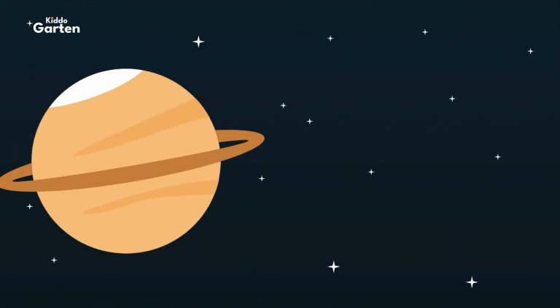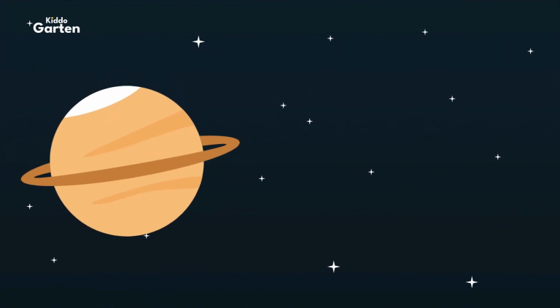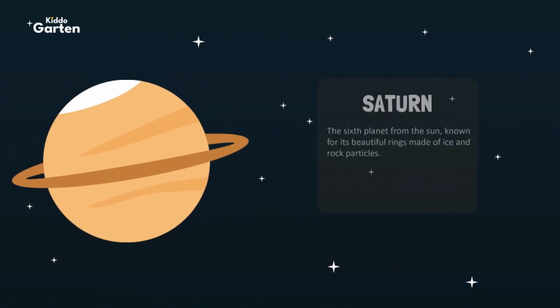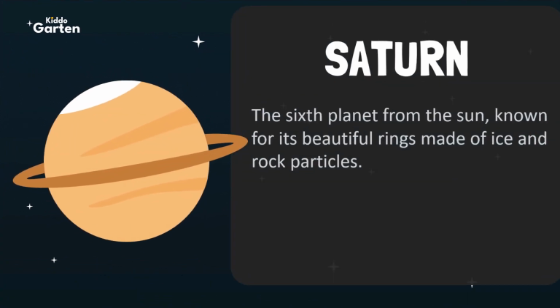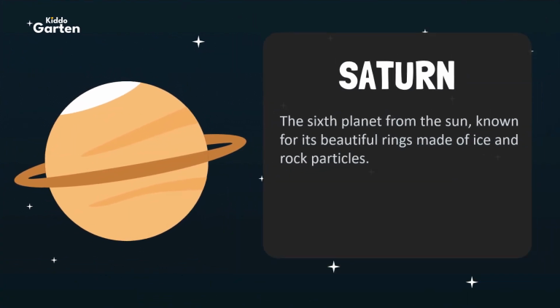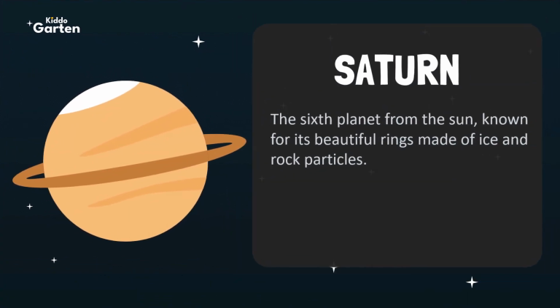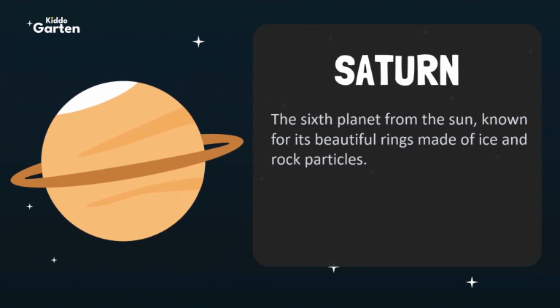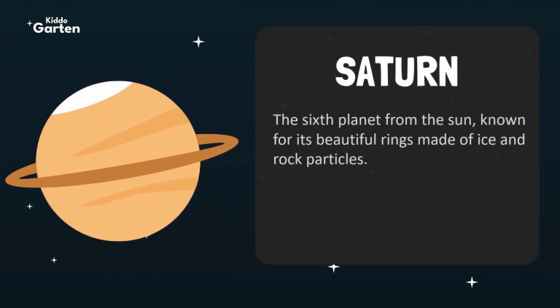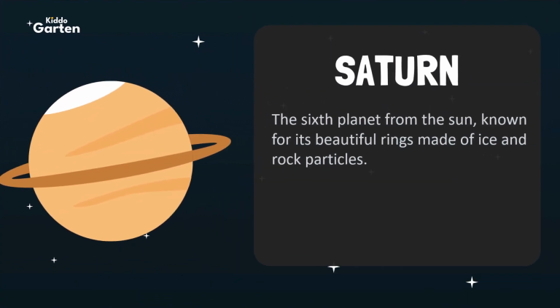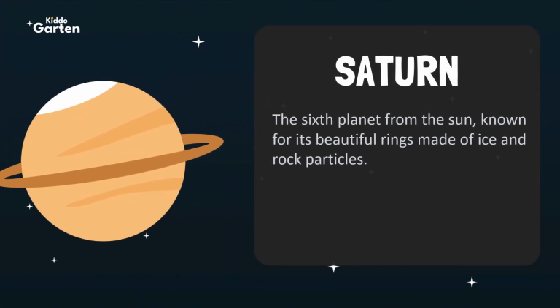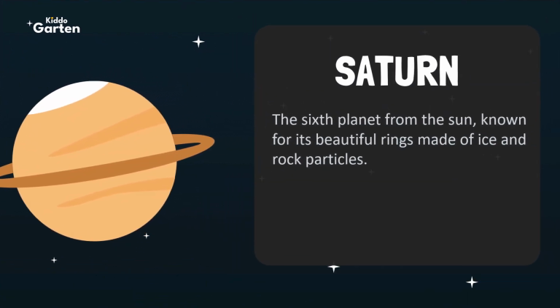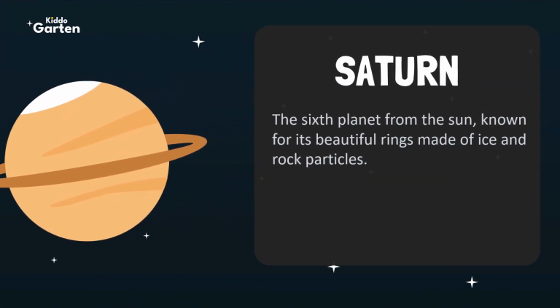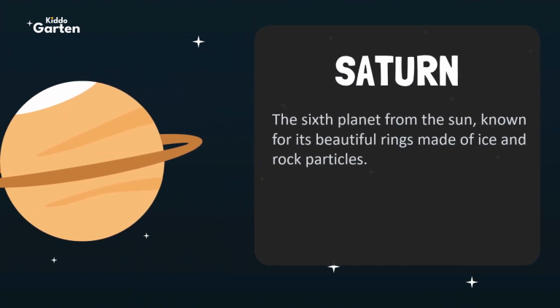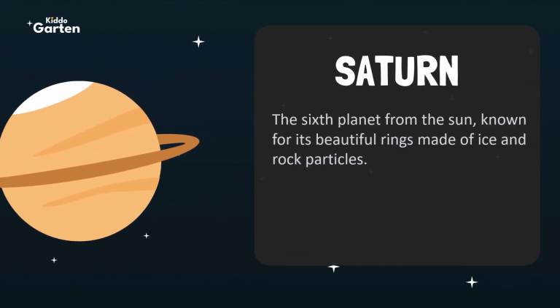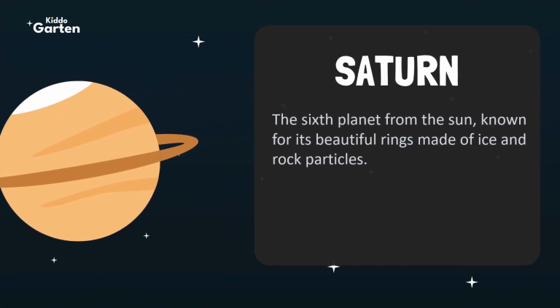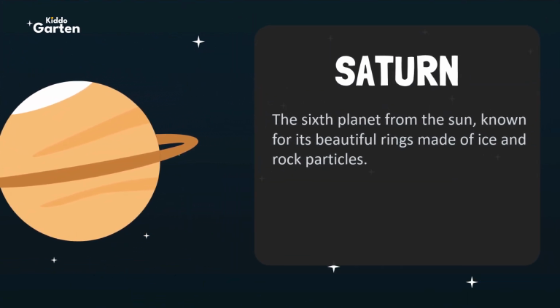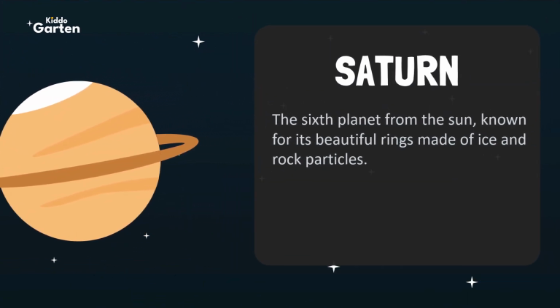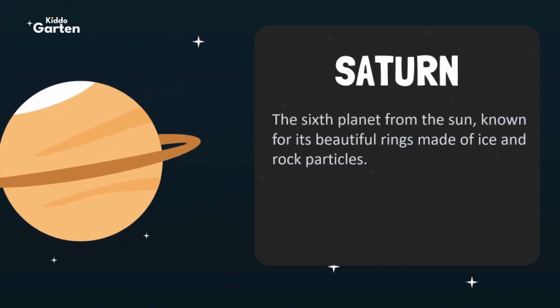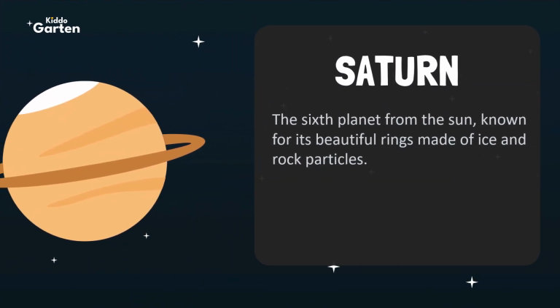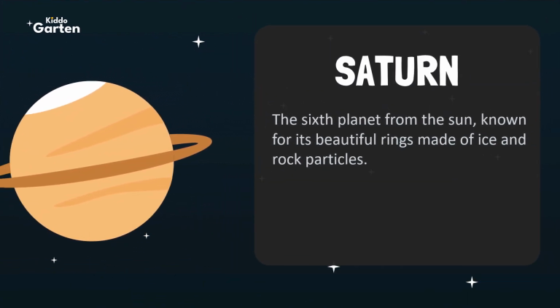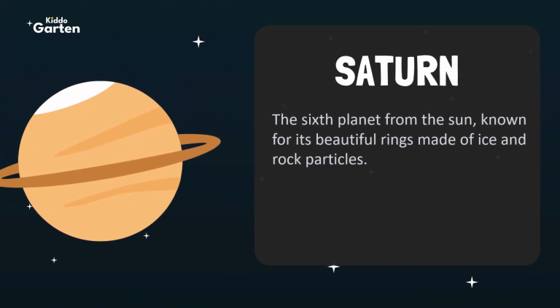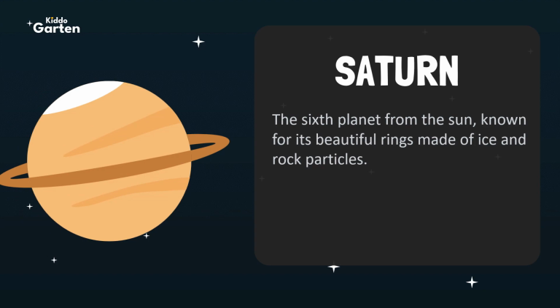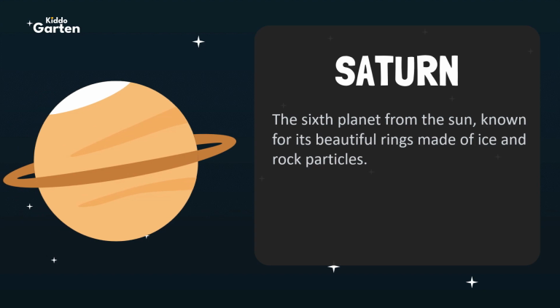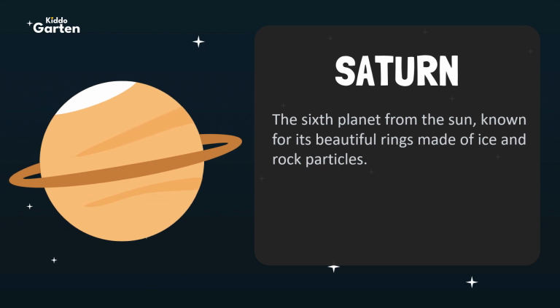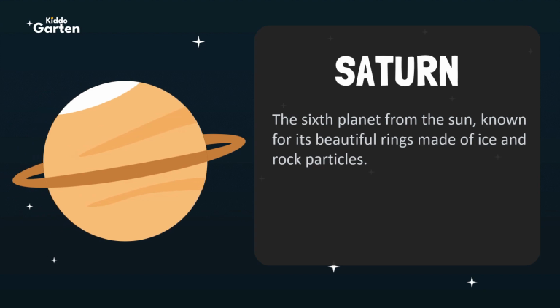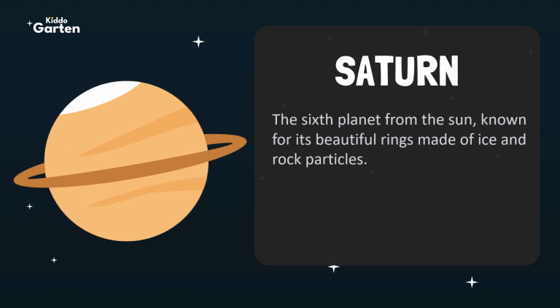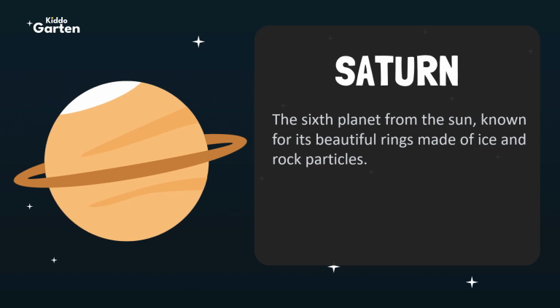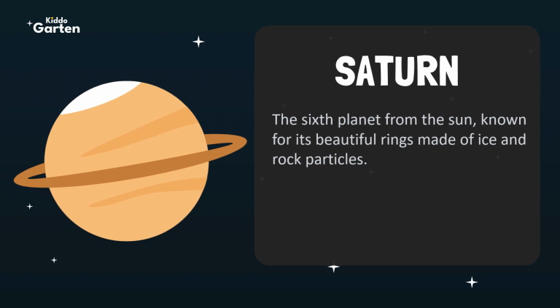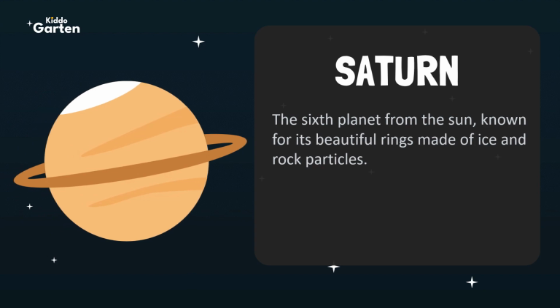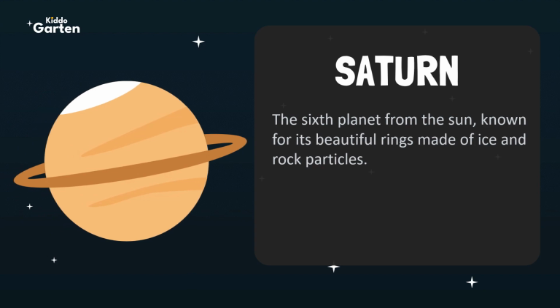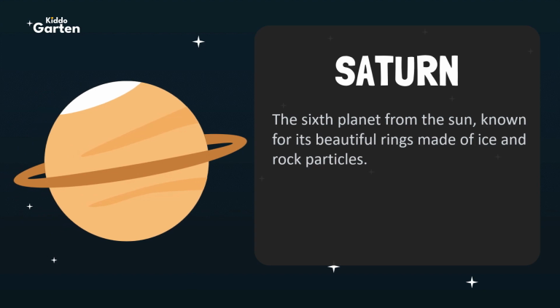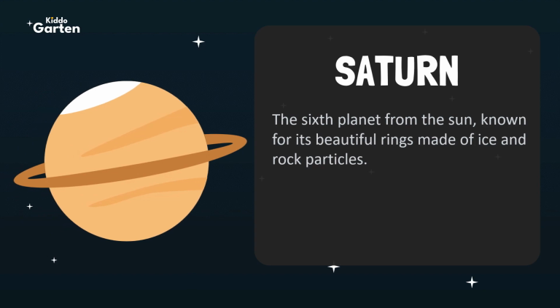Saturn is the sixth planet from the Sun, known for its beautiful rings made of ice and rock particles.